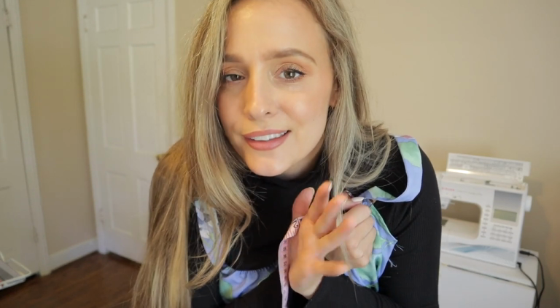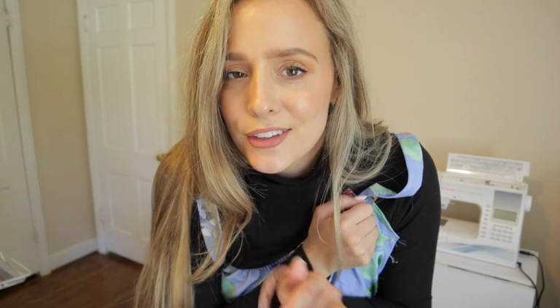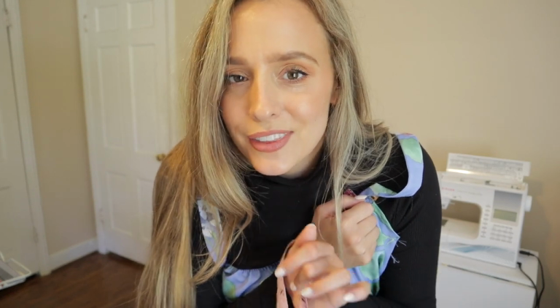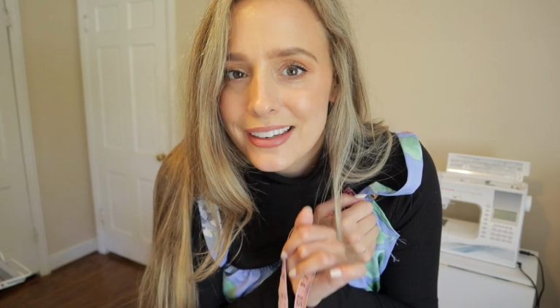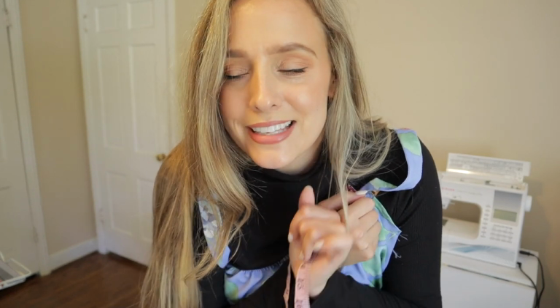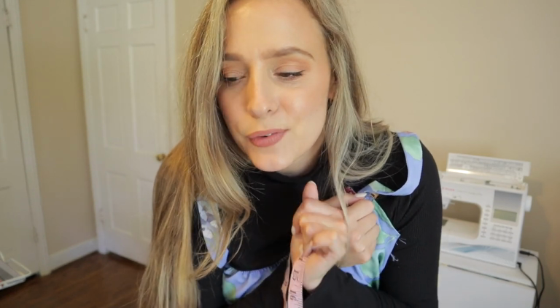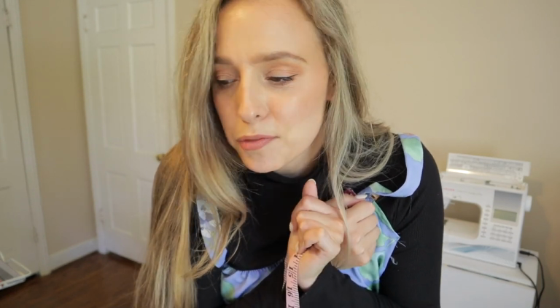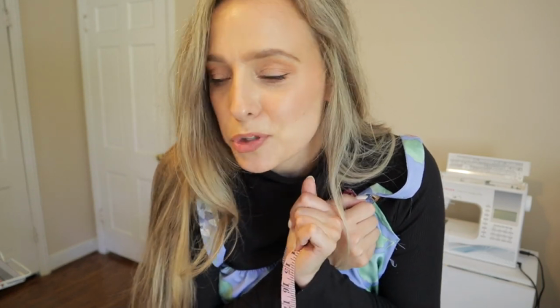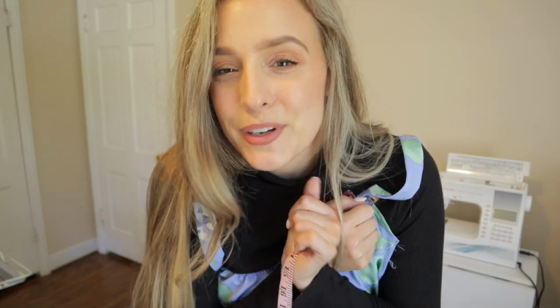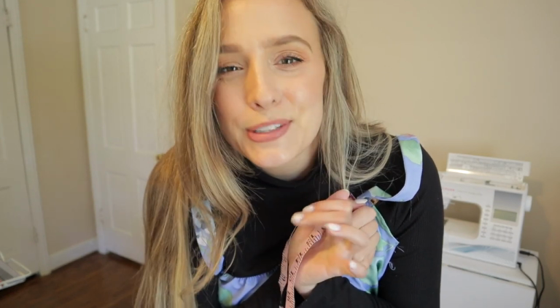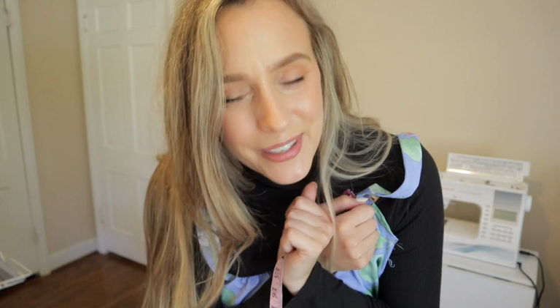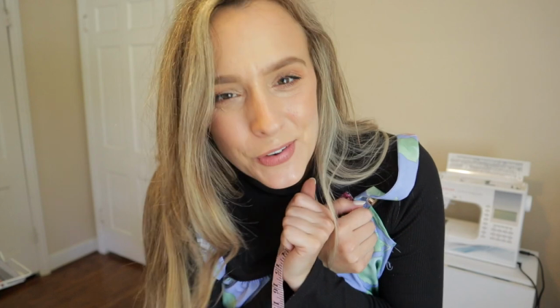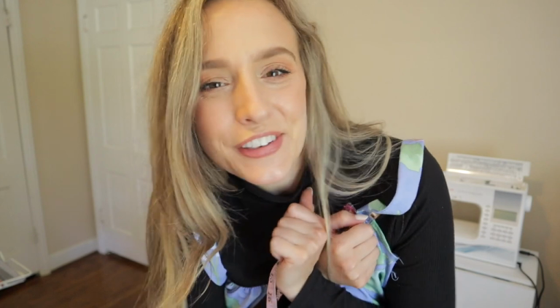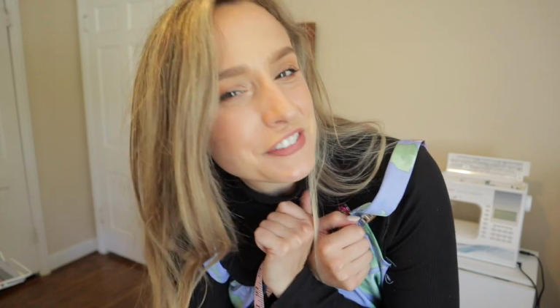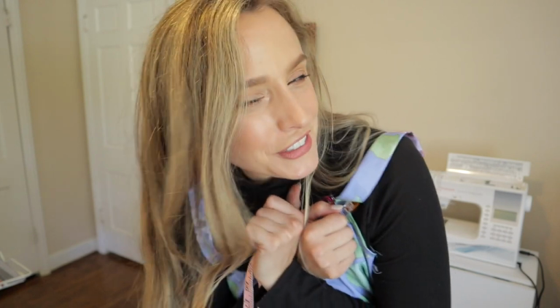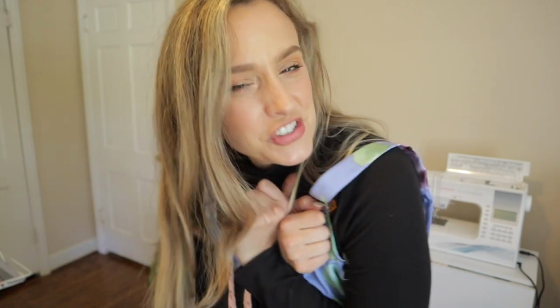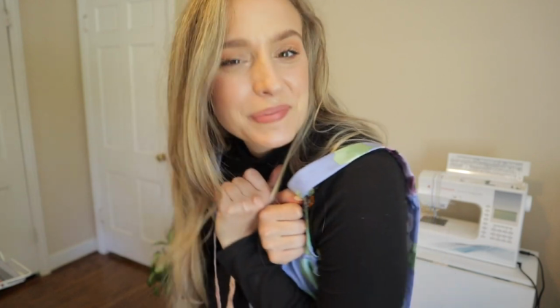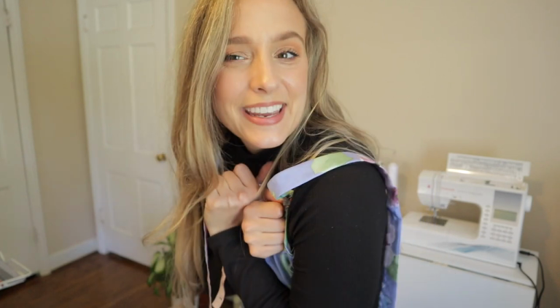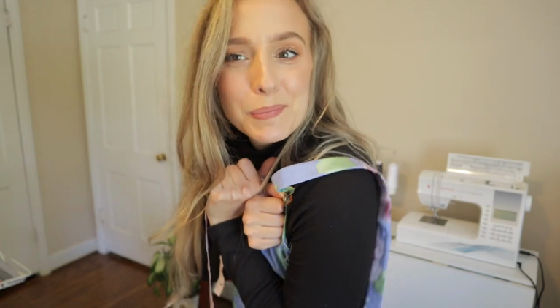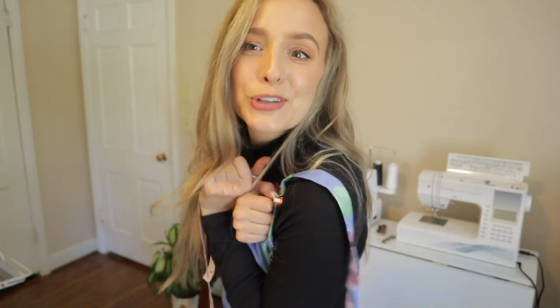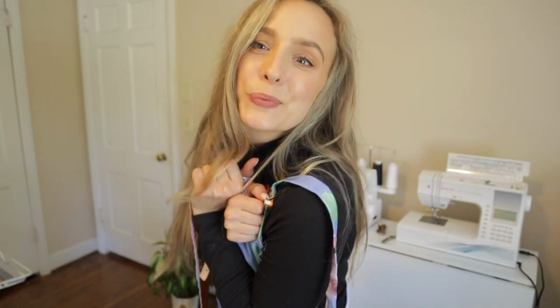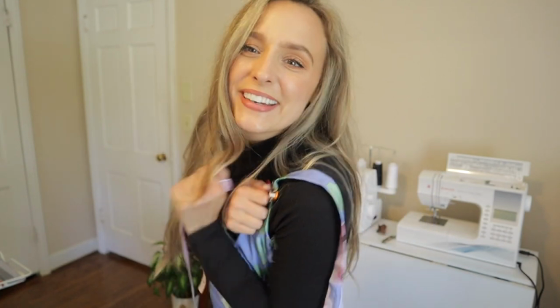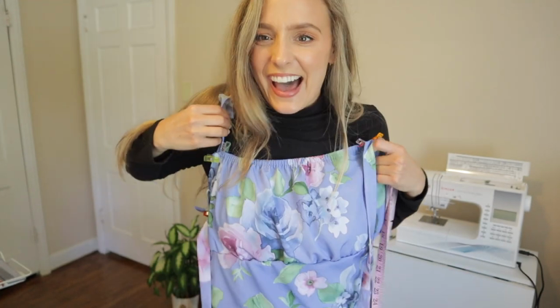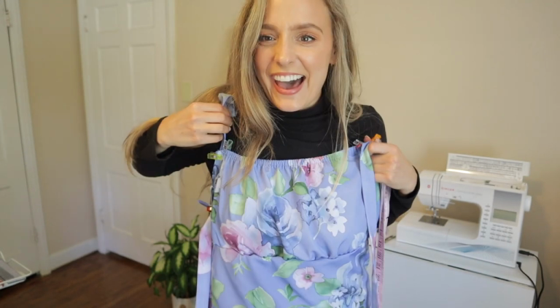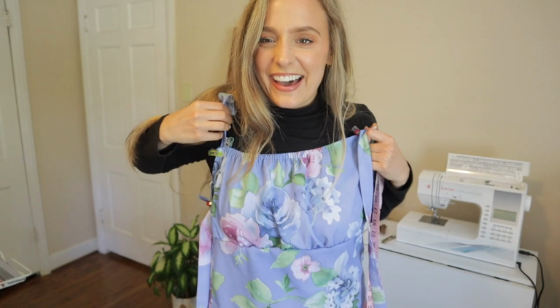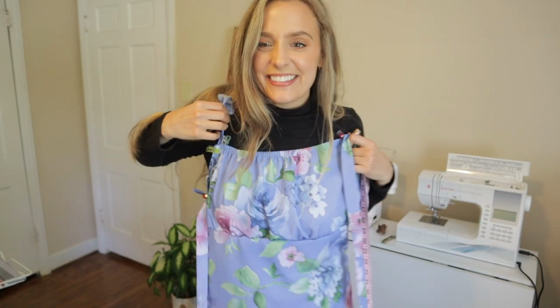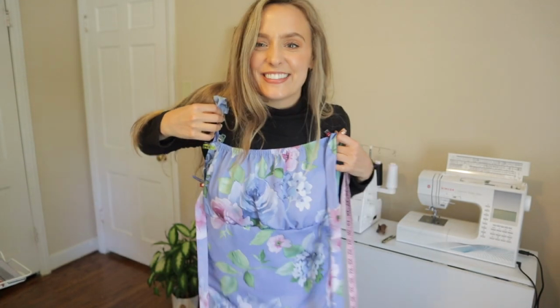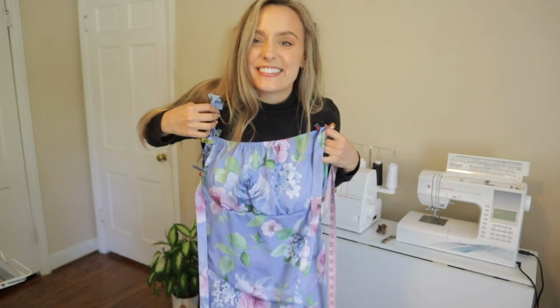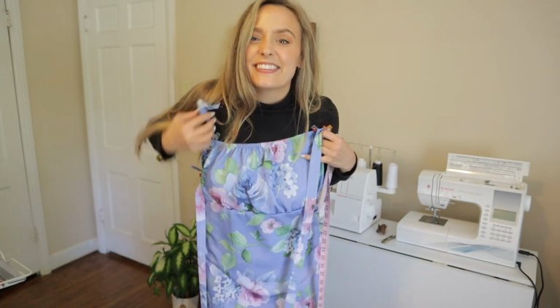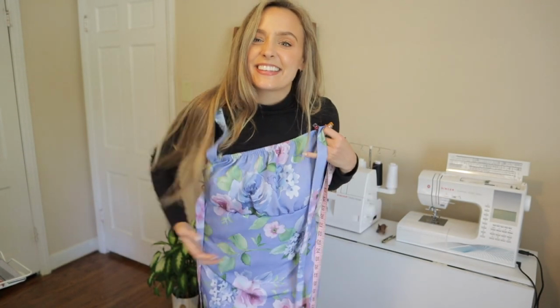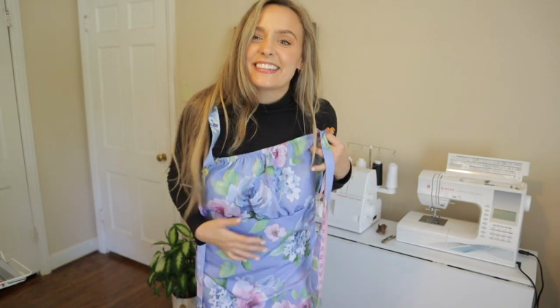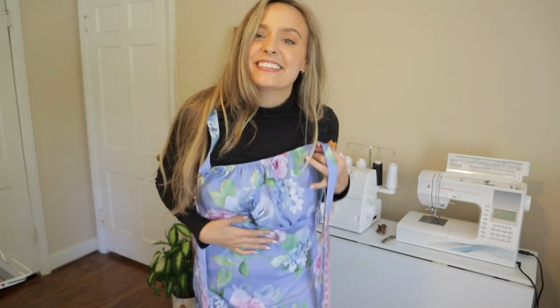The only thing is I don't have a blue zipper, so we're going to go on a little field trip to get one. Oh, this is so cute!